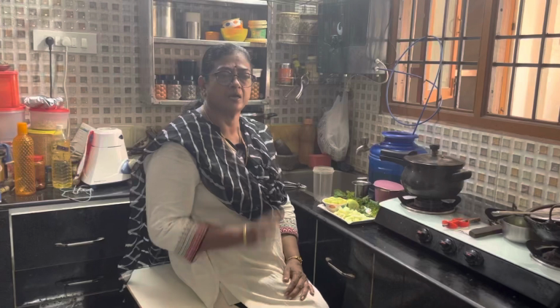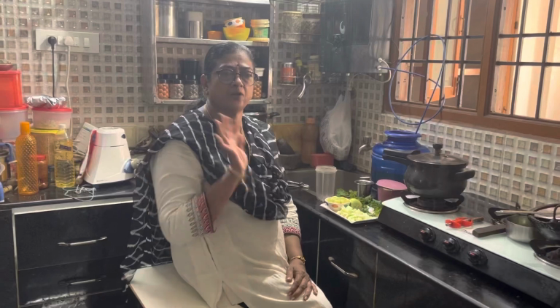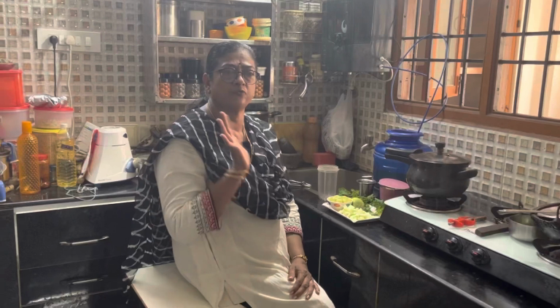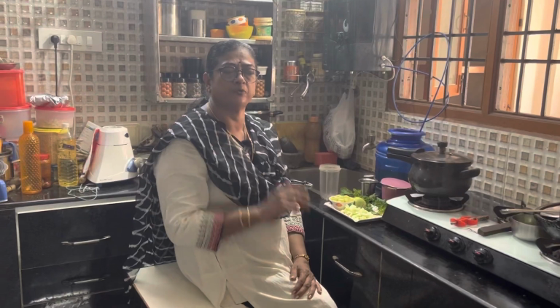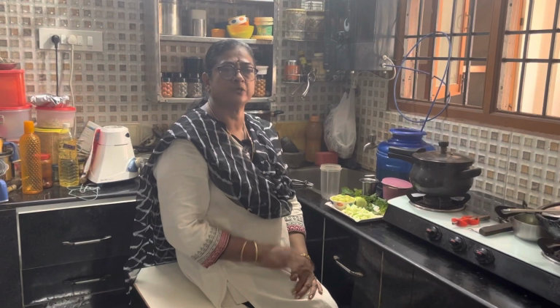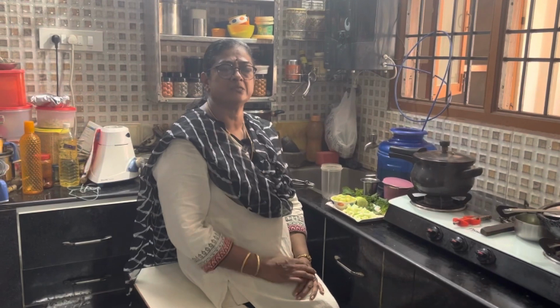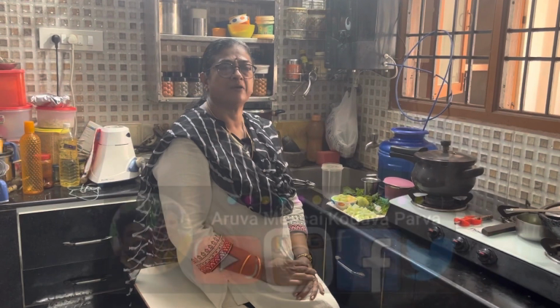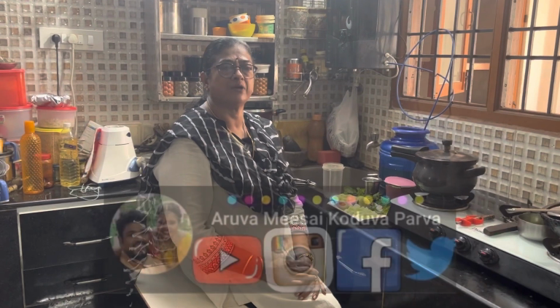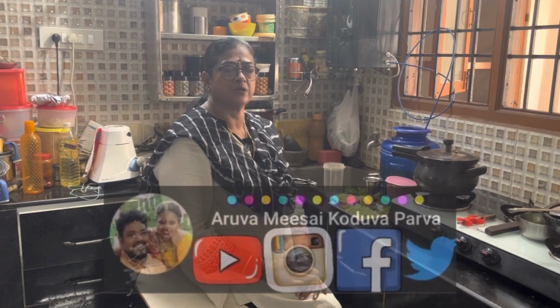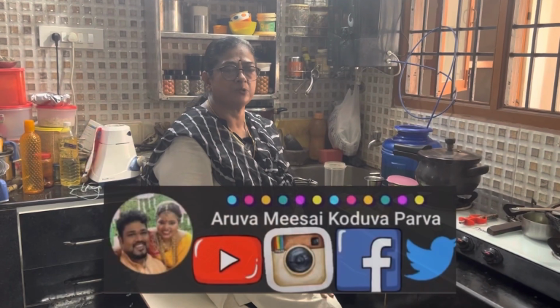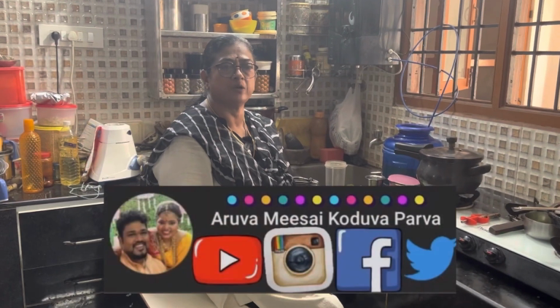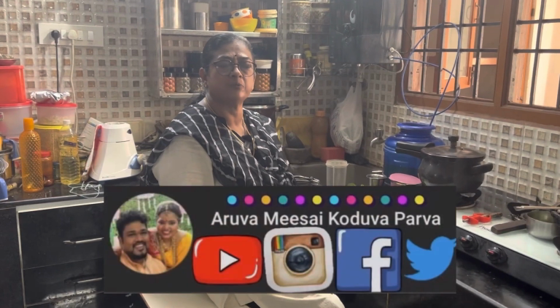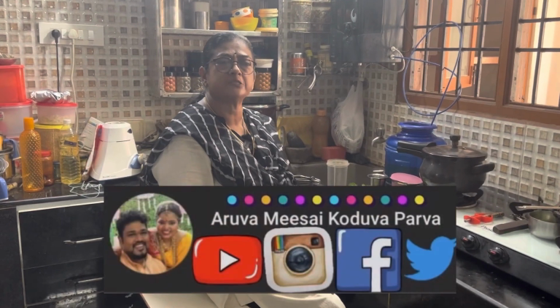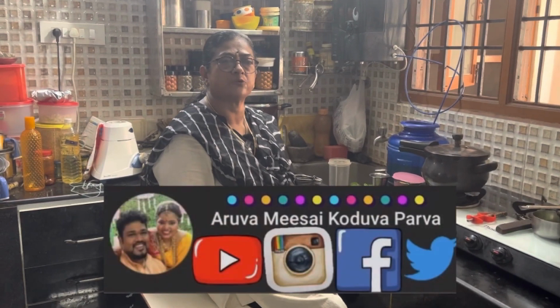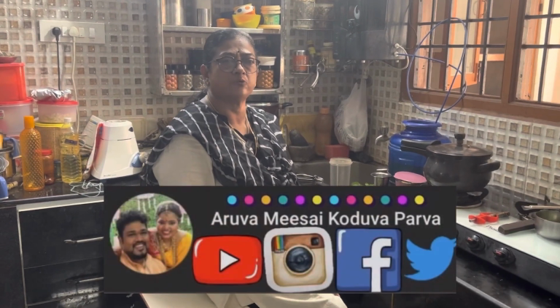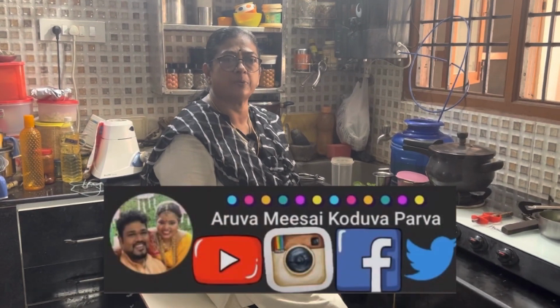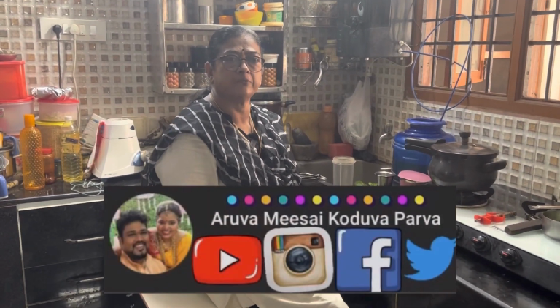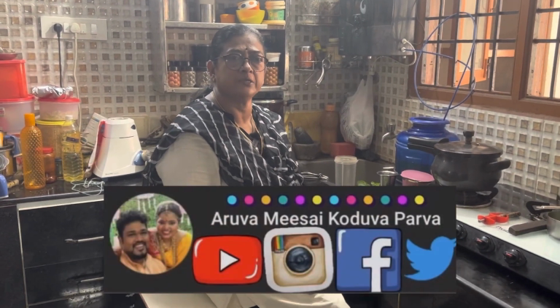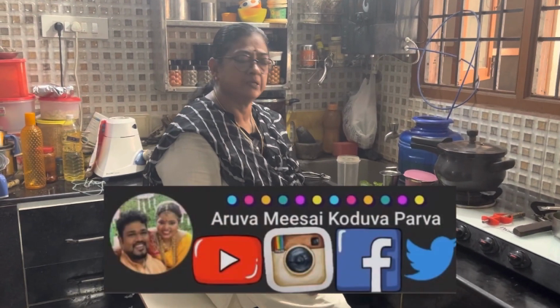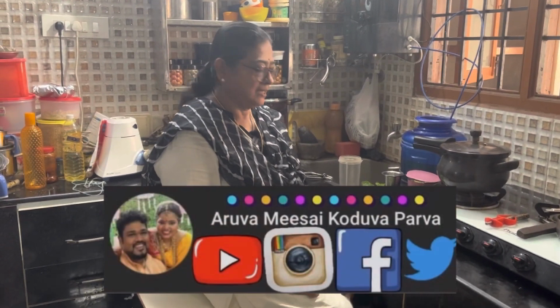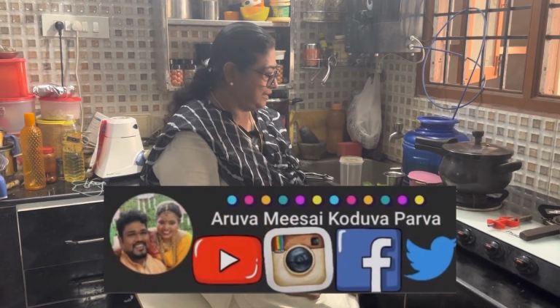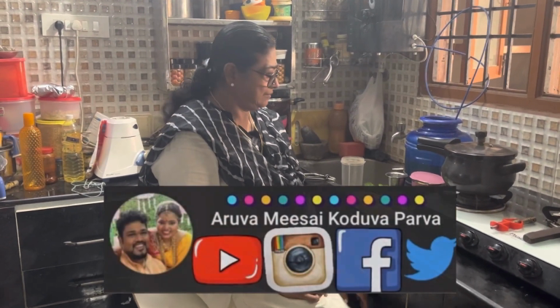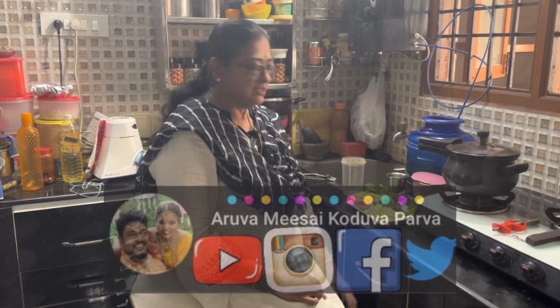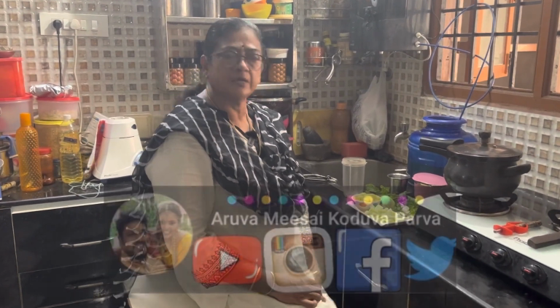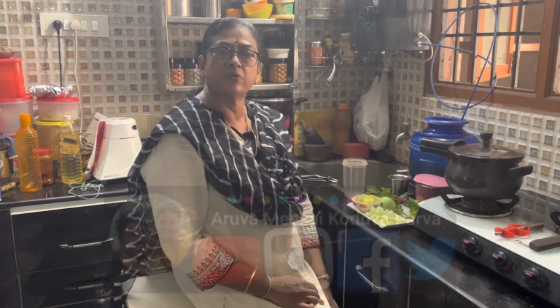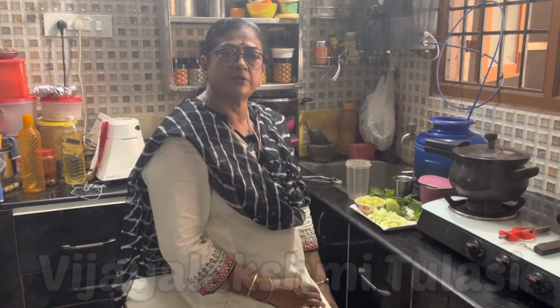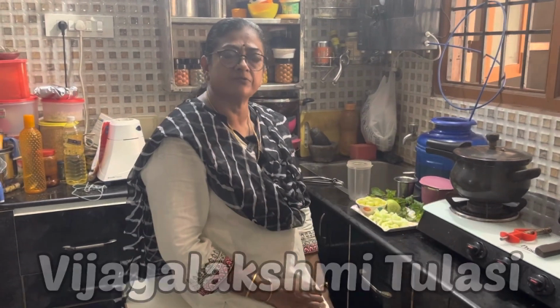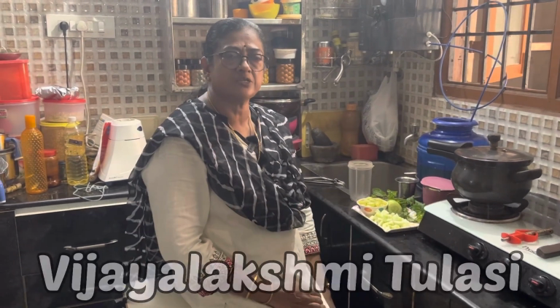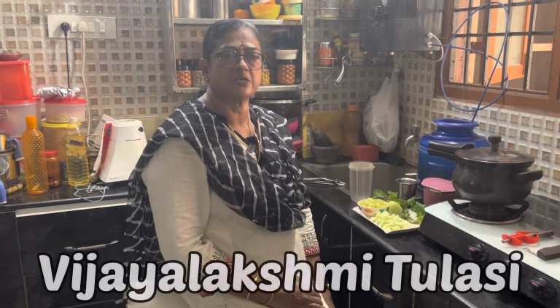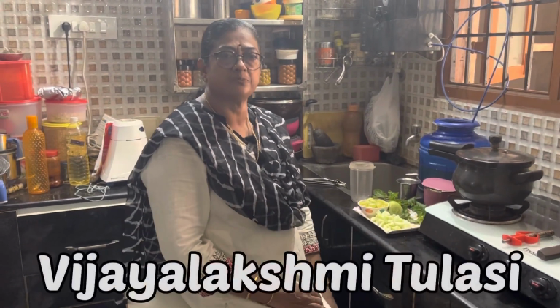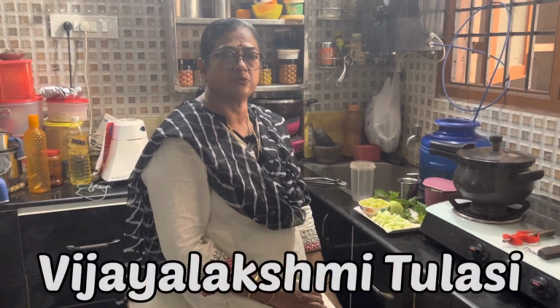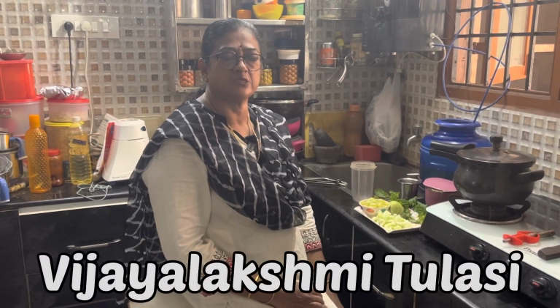Hello viewers, welcome to Aruvamisa Kodvaparva. Today I am talking about Vijay Lakshmi Tulasi.